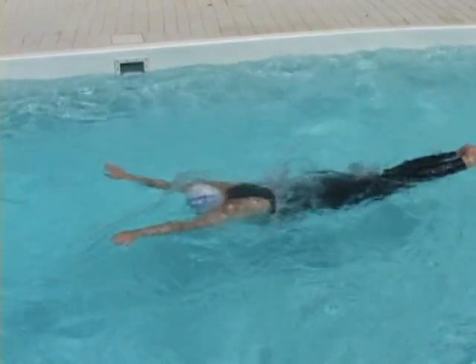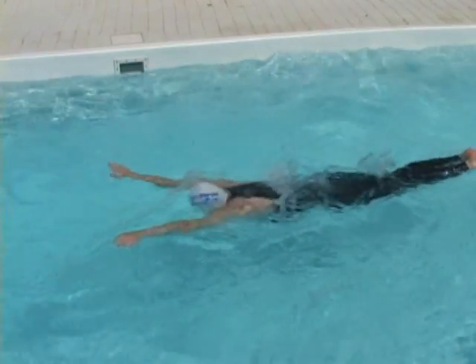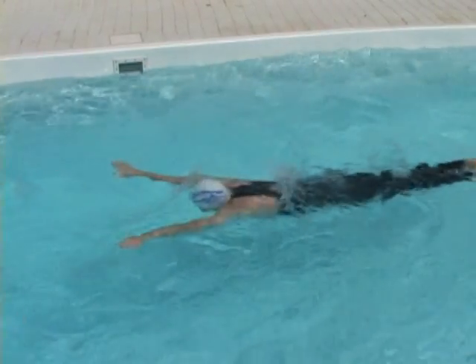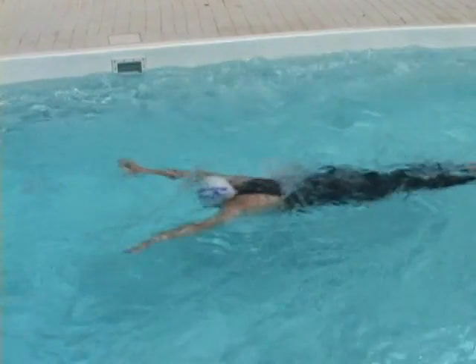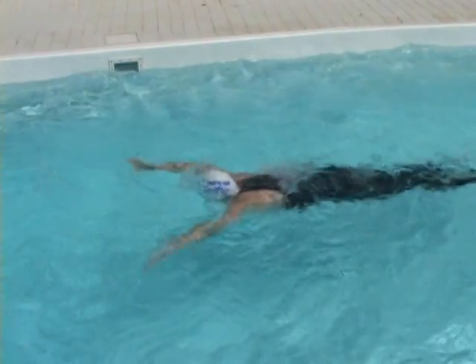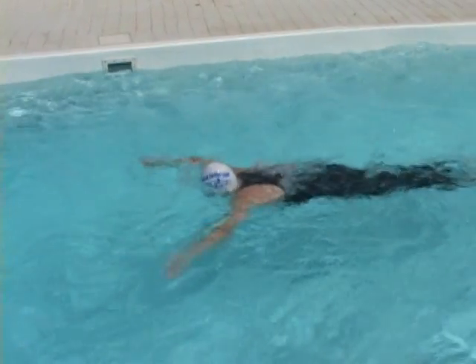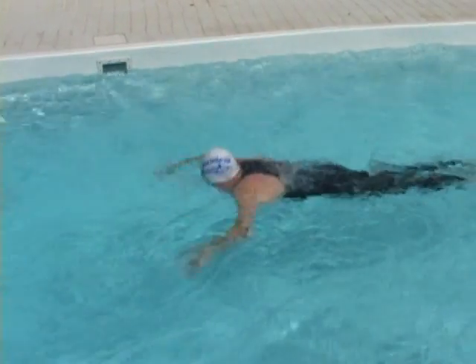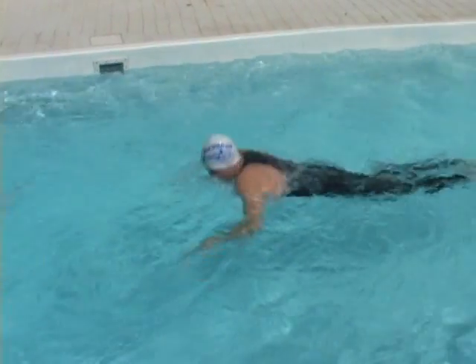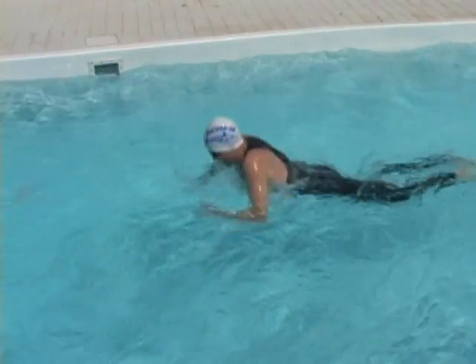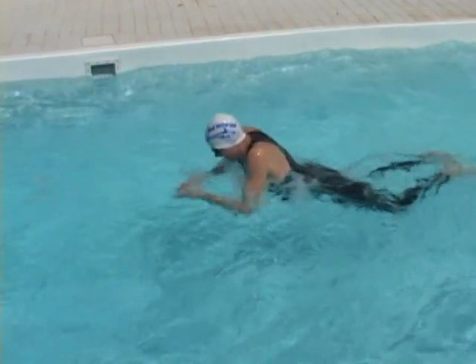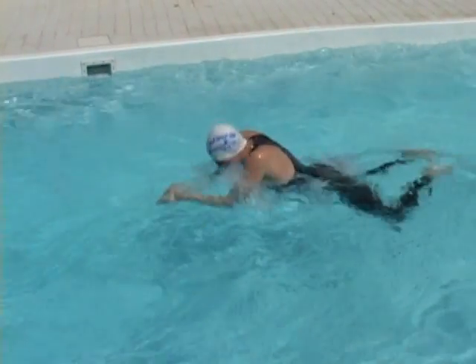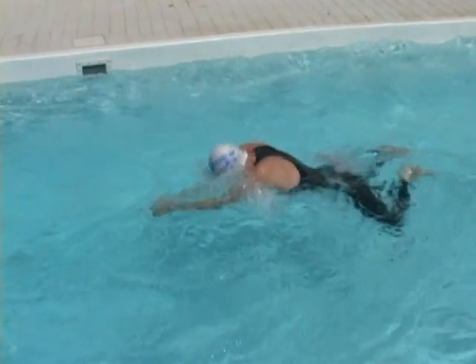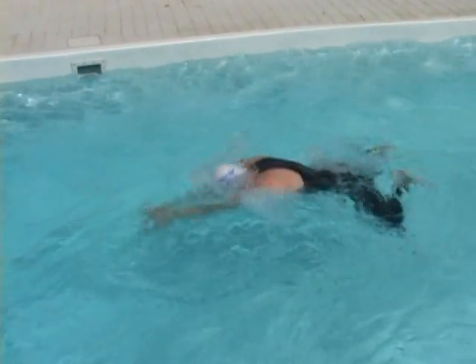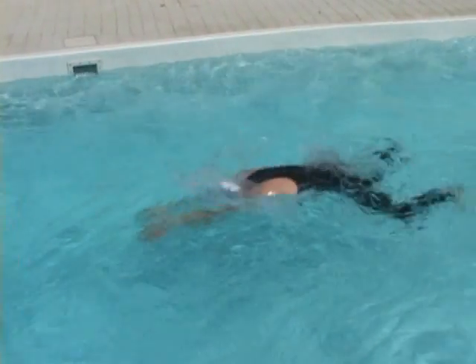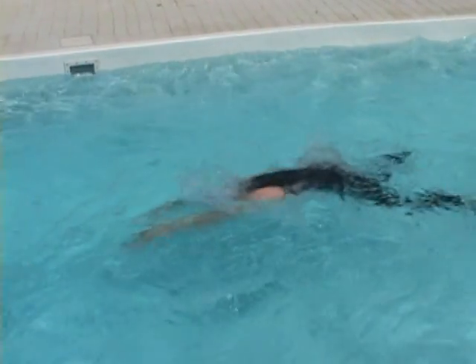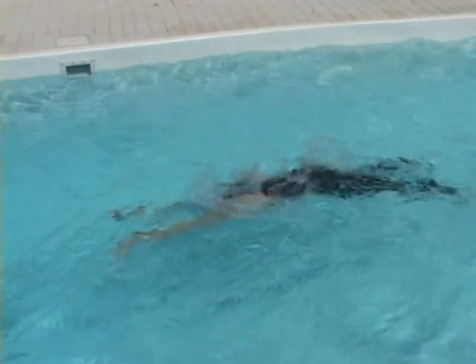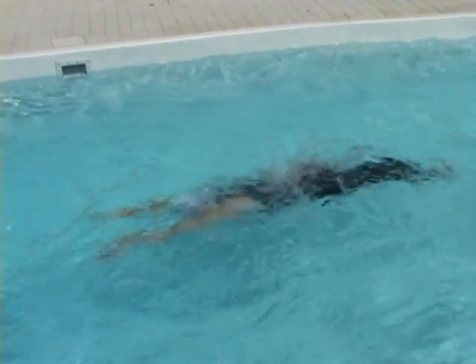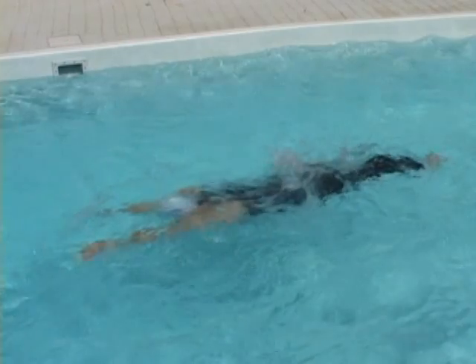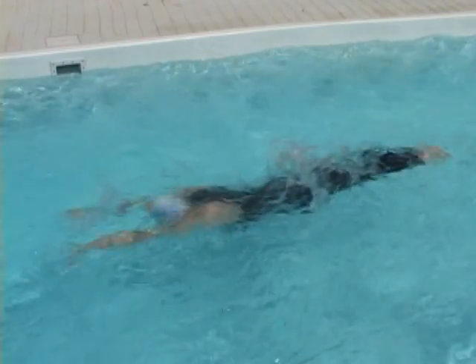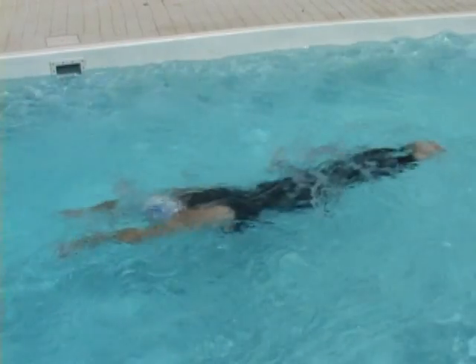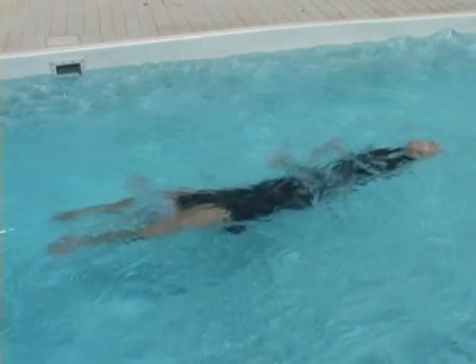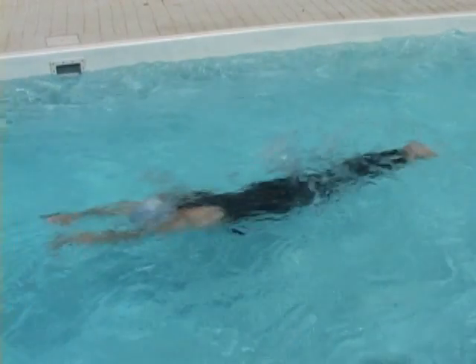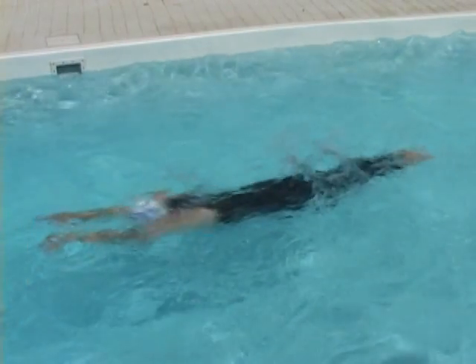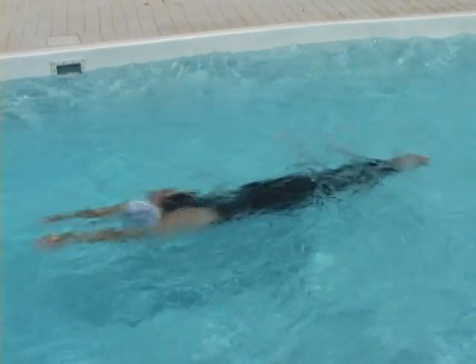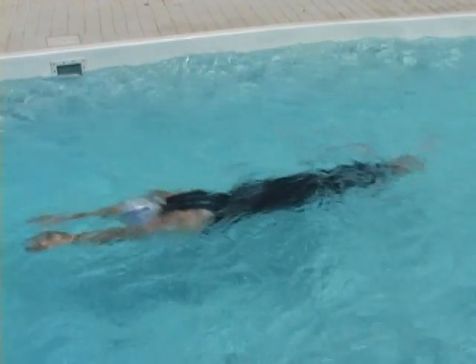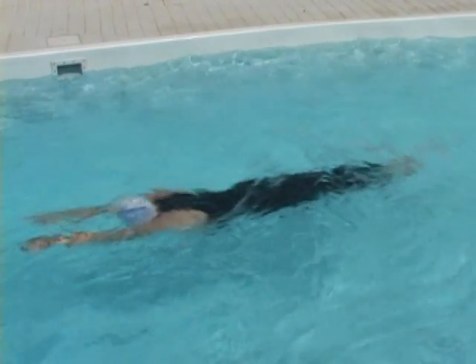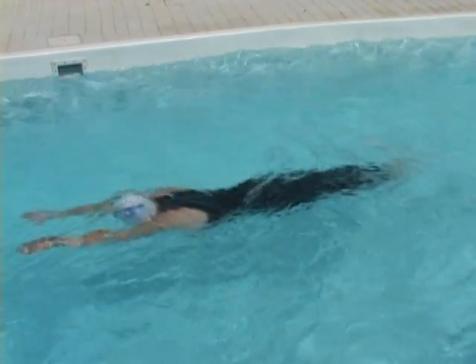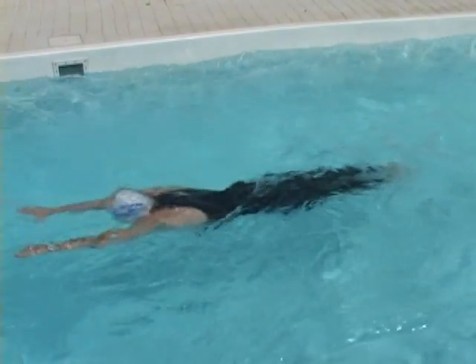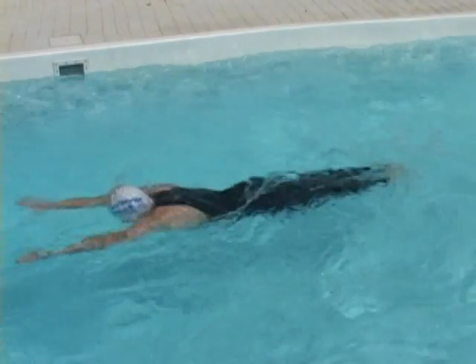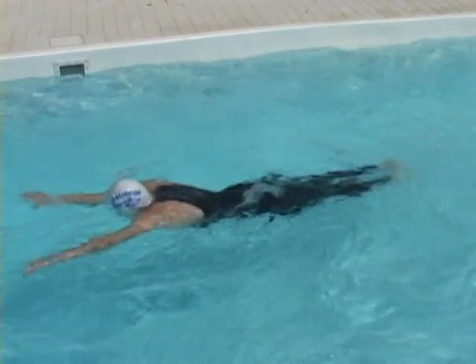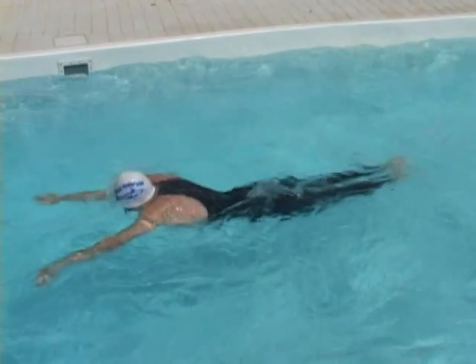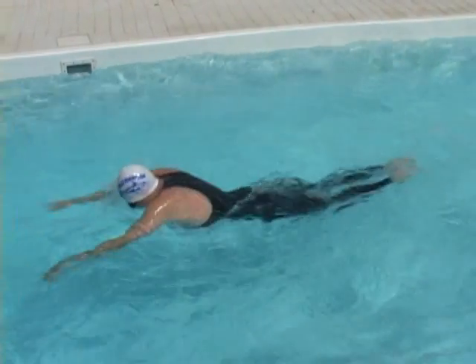Notice how his body wave drives him forward, perhaps as much as his leg thrust.